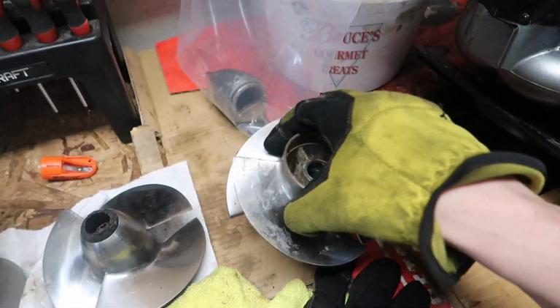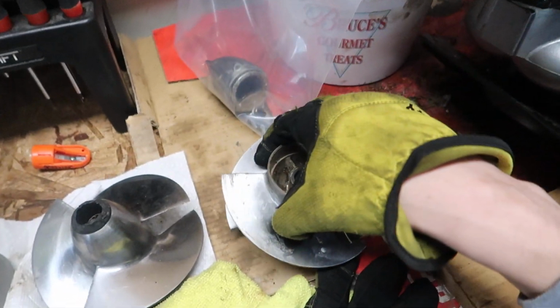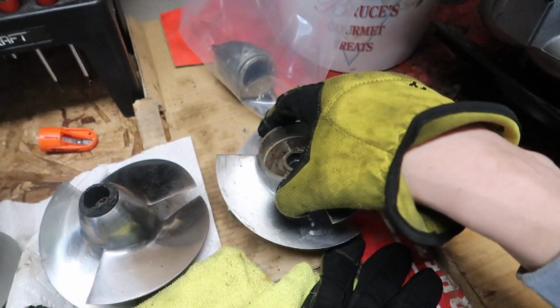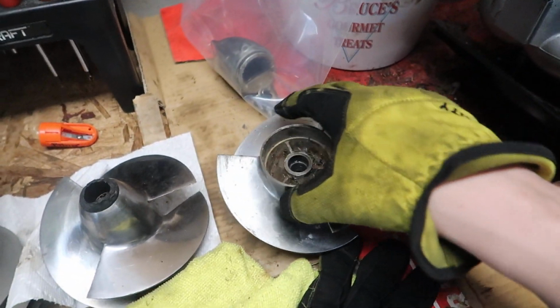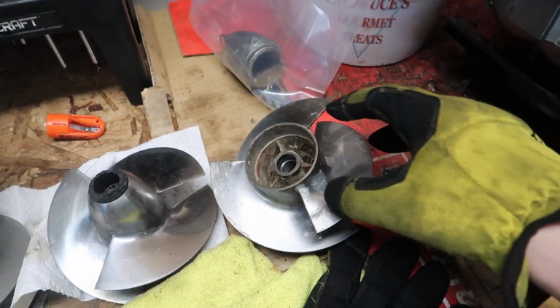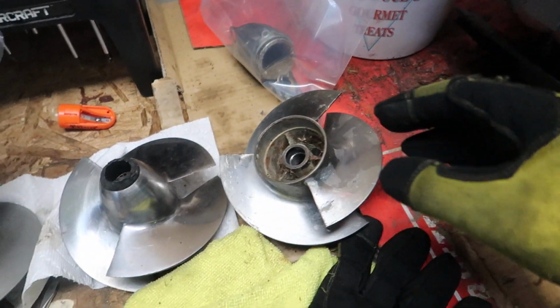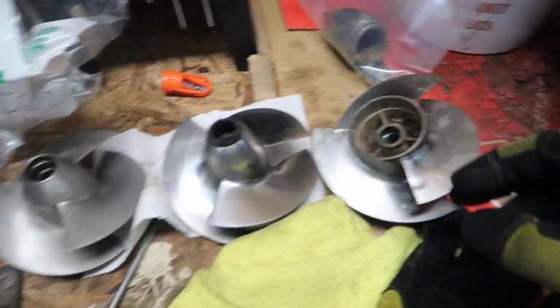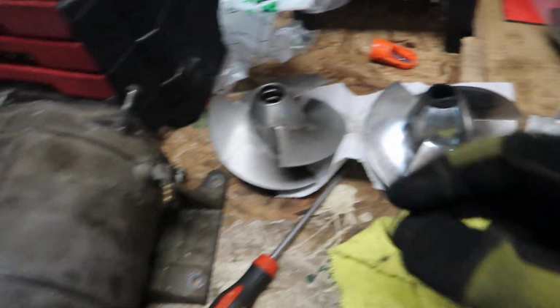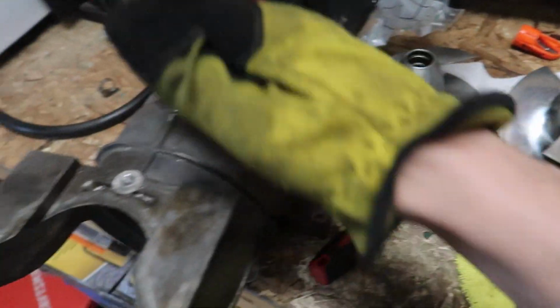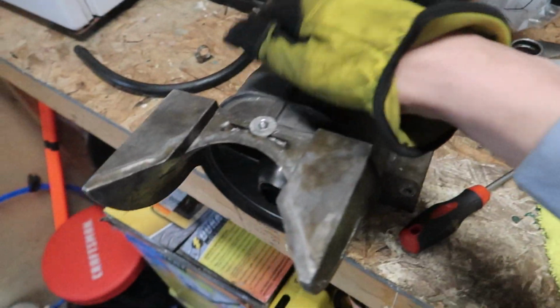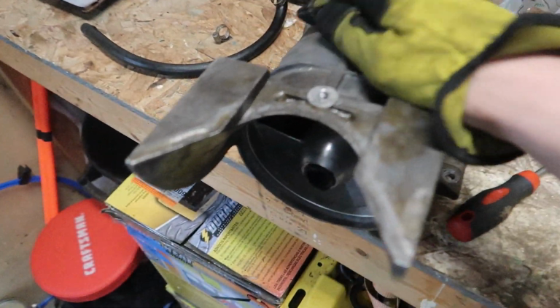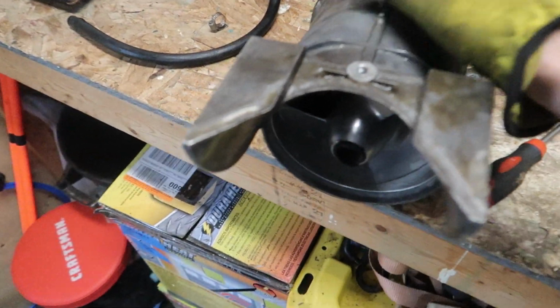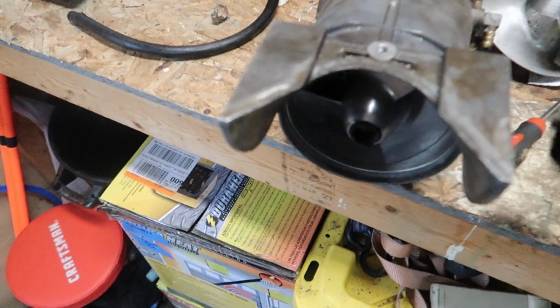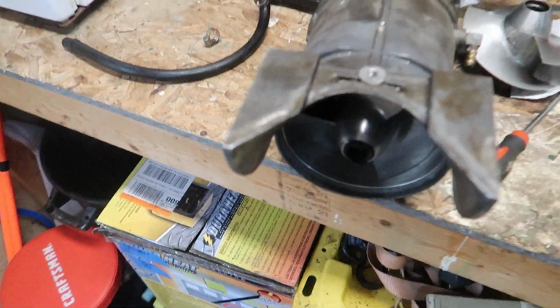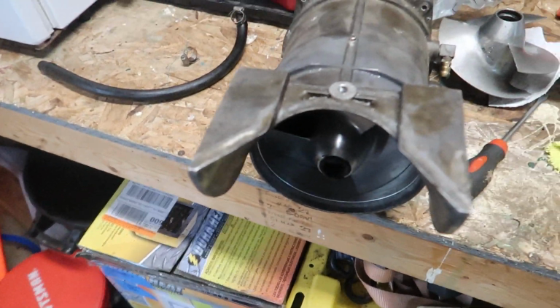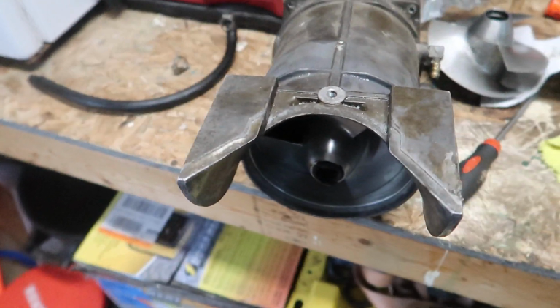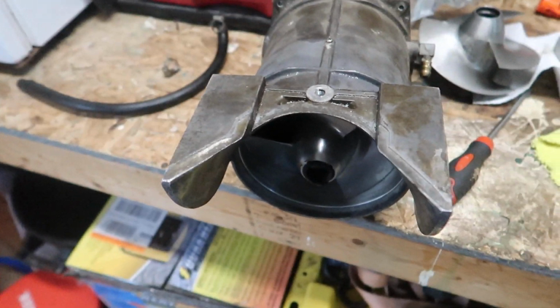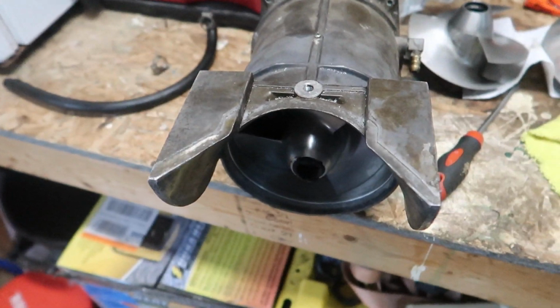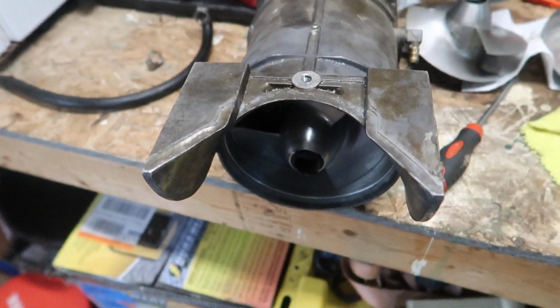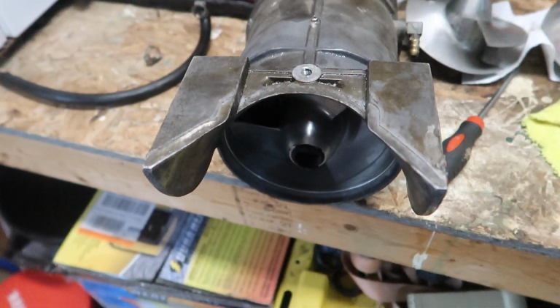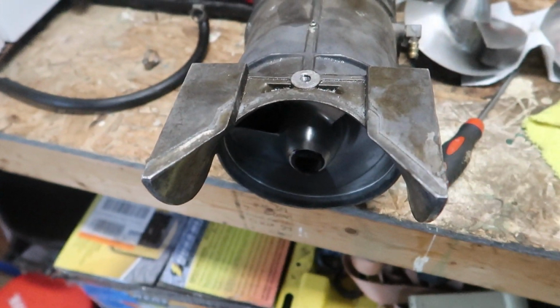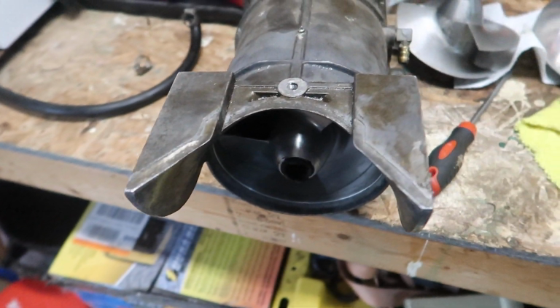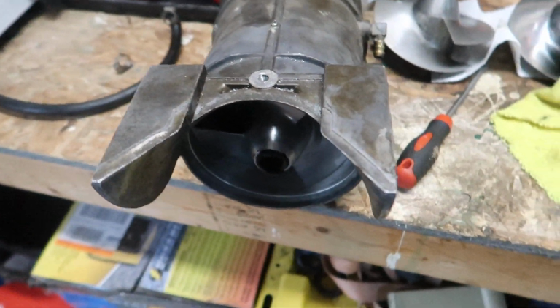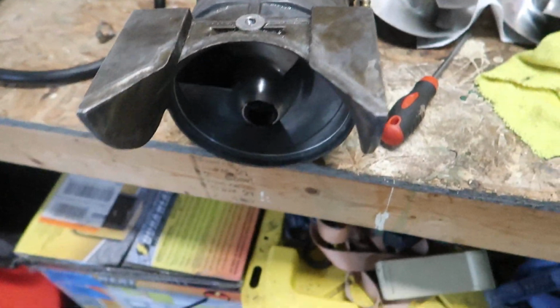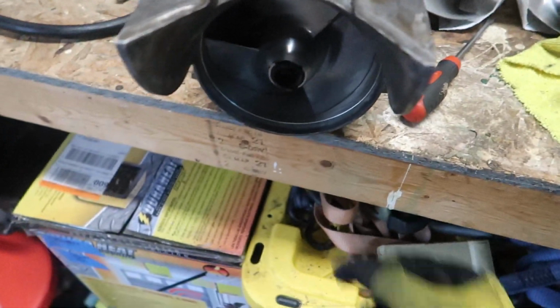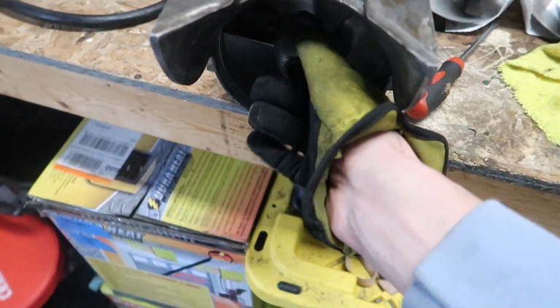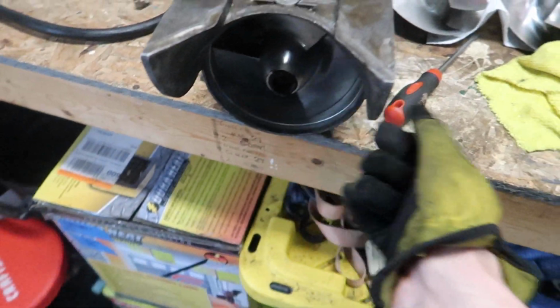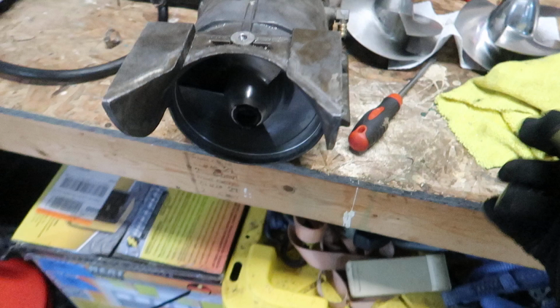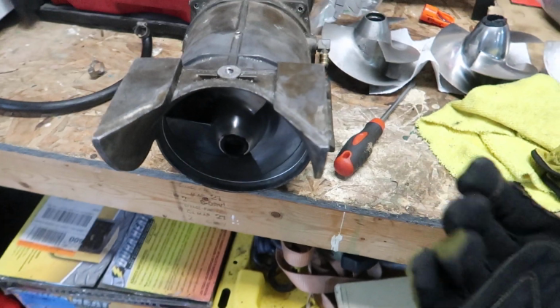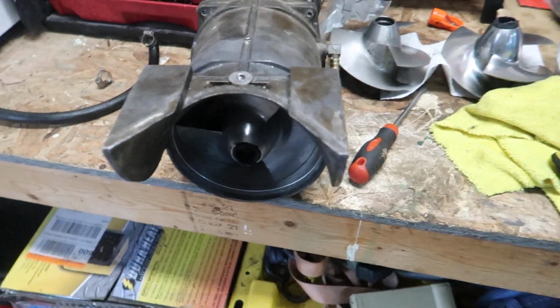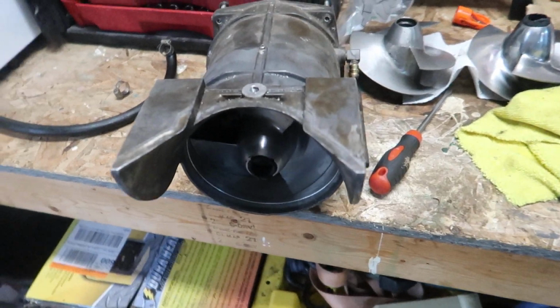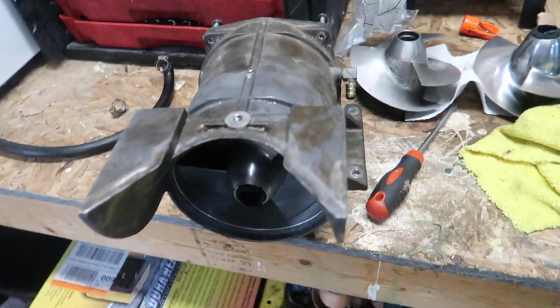That's definitely interesting. One more prop to go and we'll see if it's the same or if it's aftermarket.